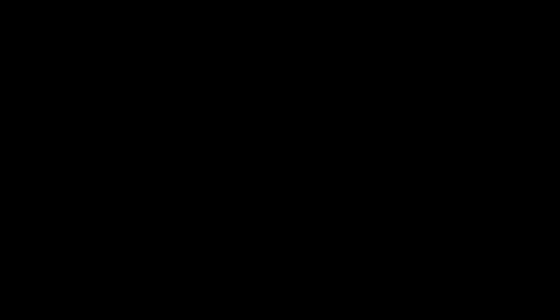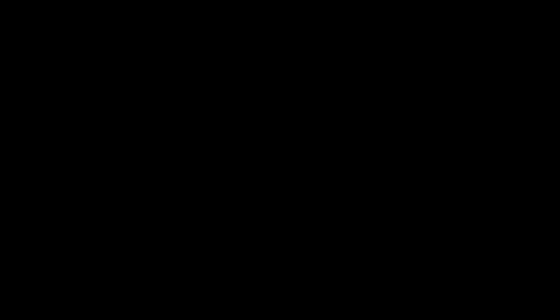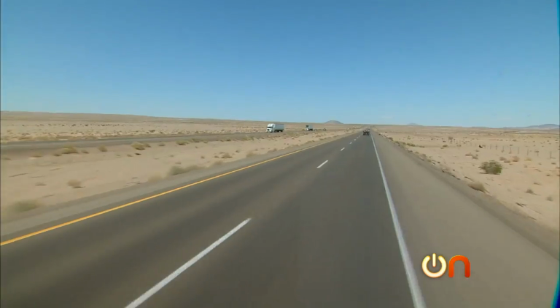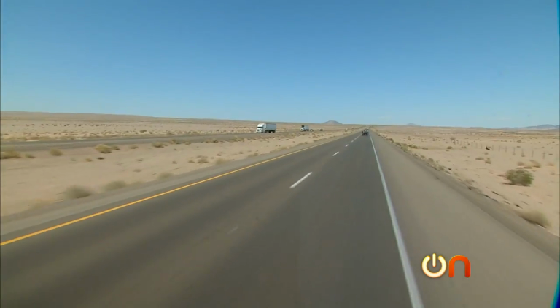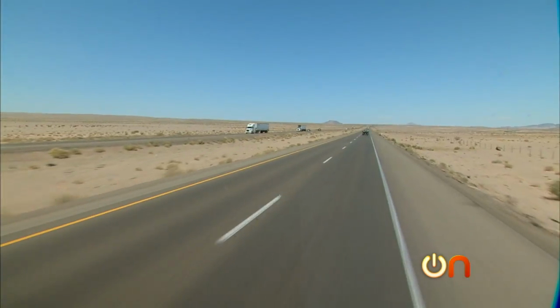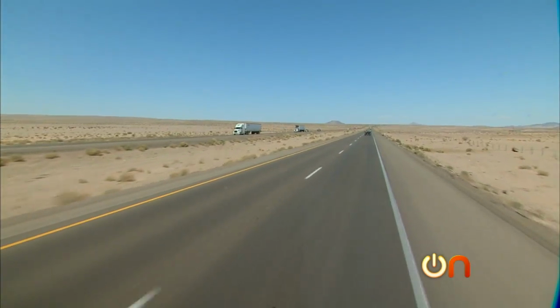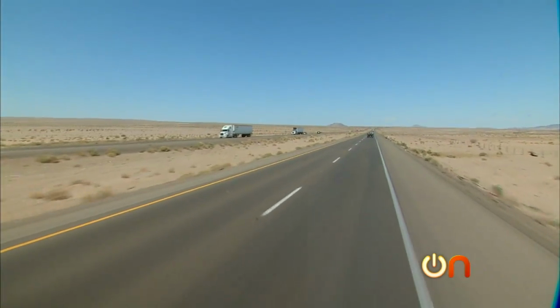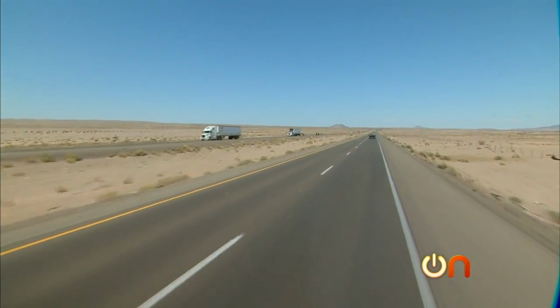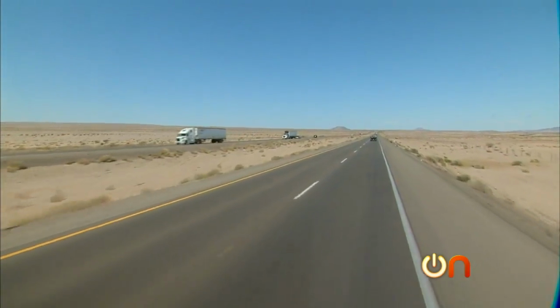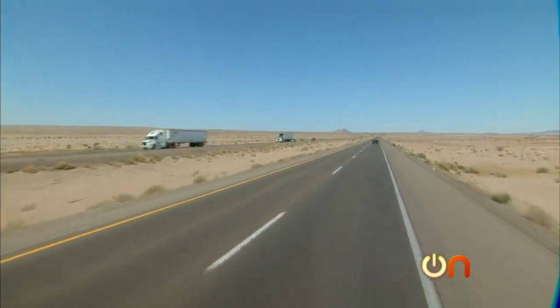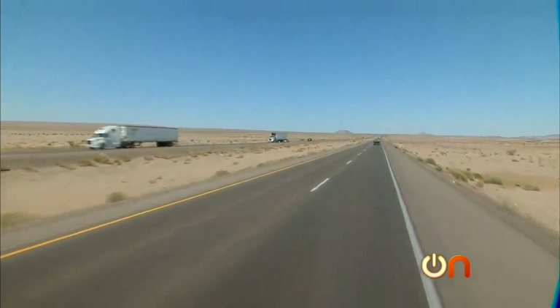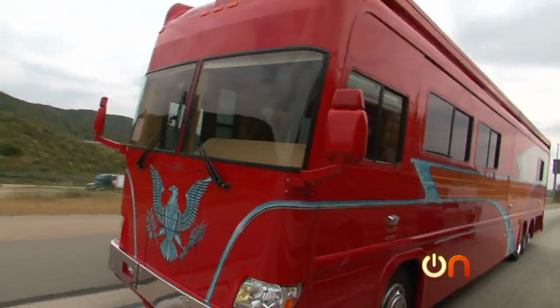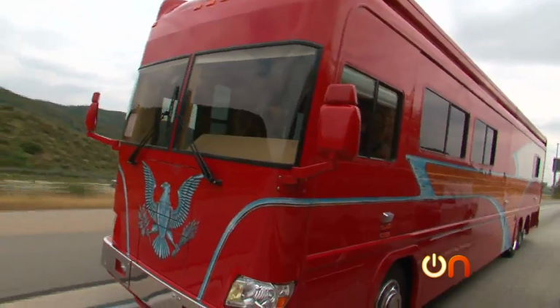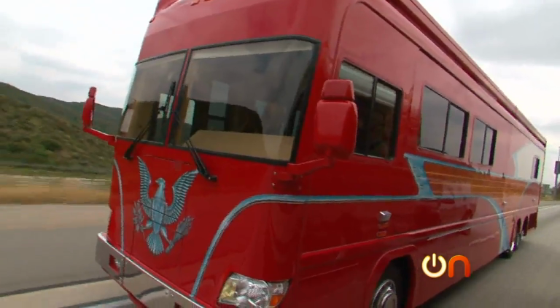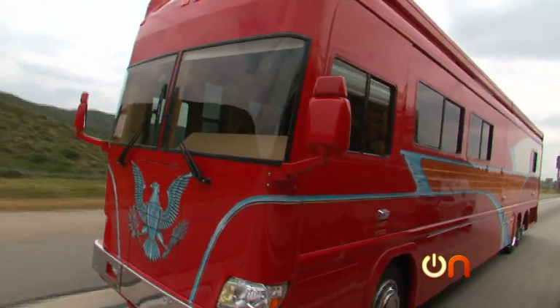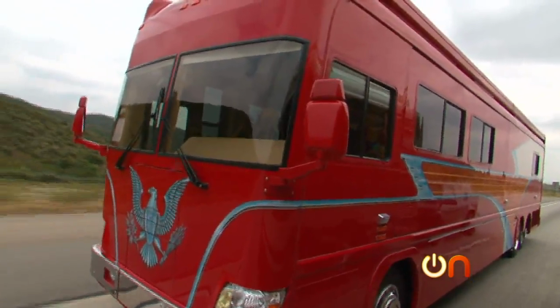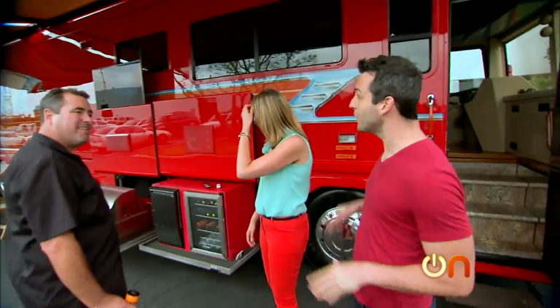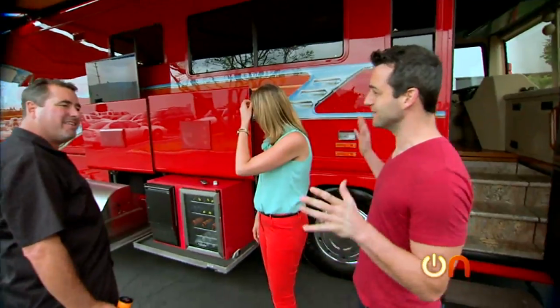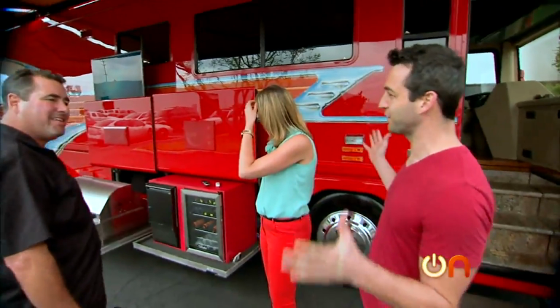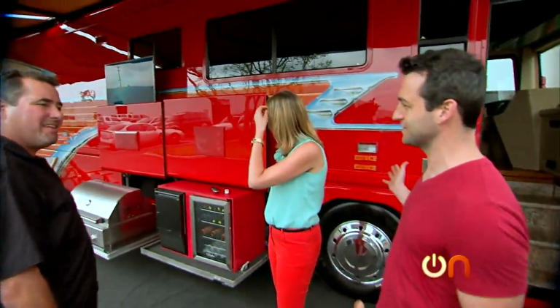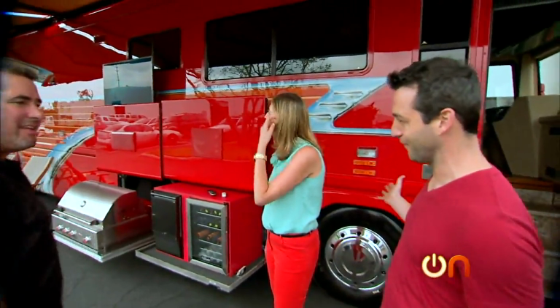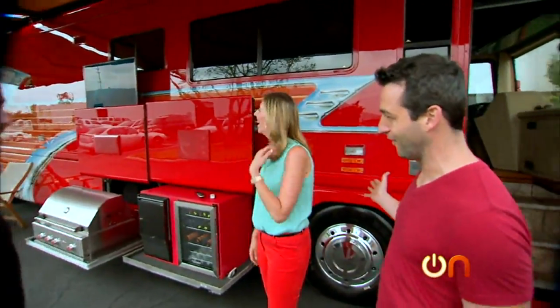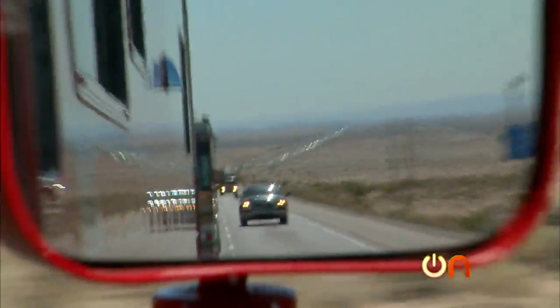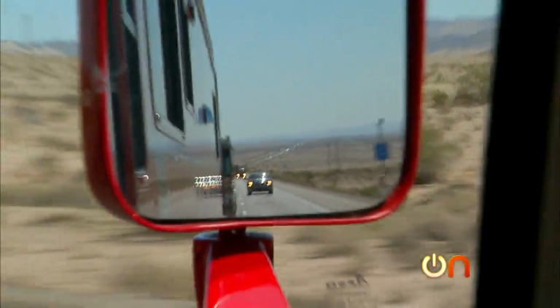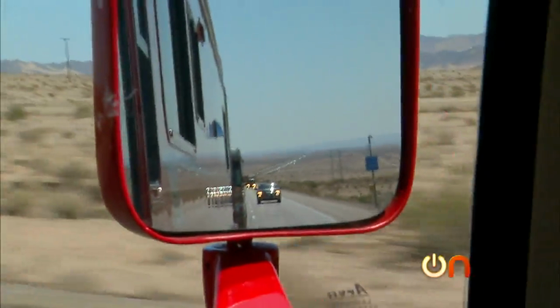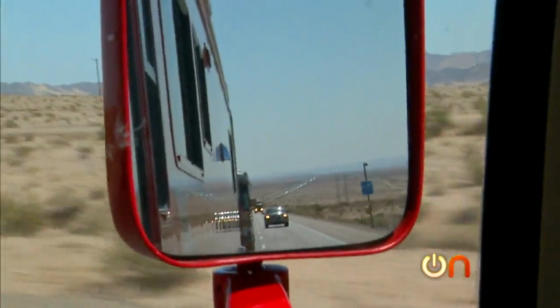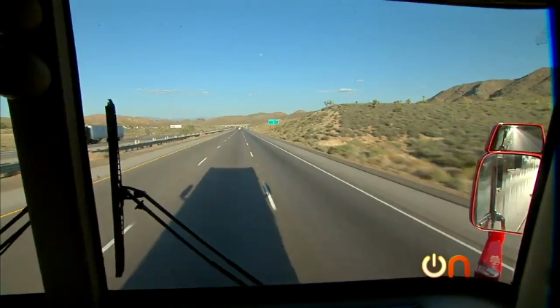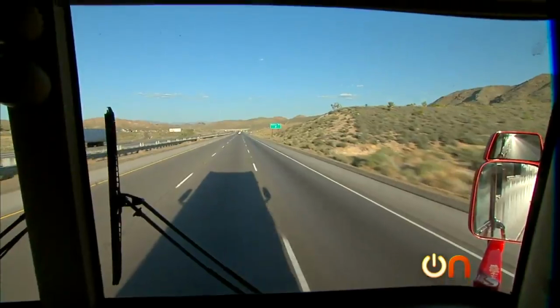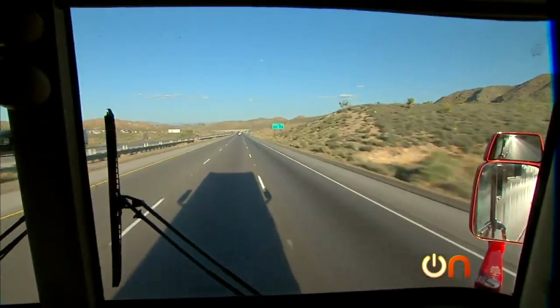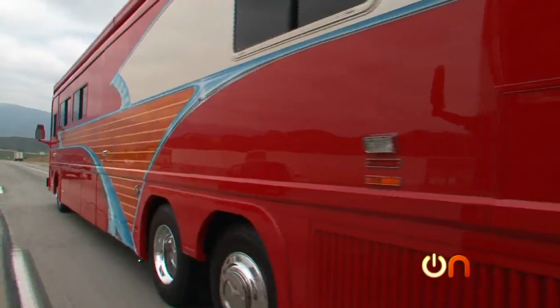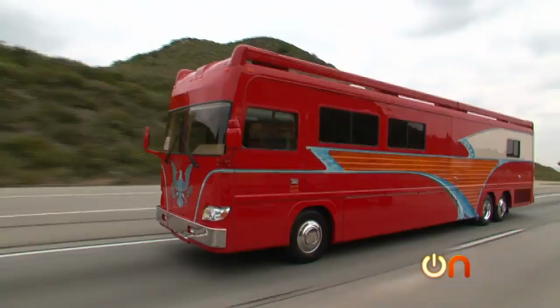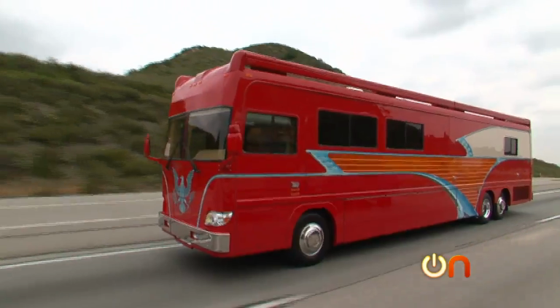This week on Always On — it's incredible, it's enormous, first of all. It's a 45-foot fun bus.